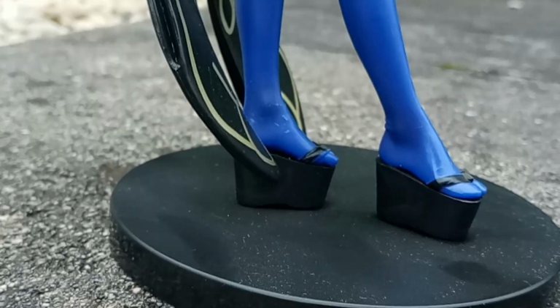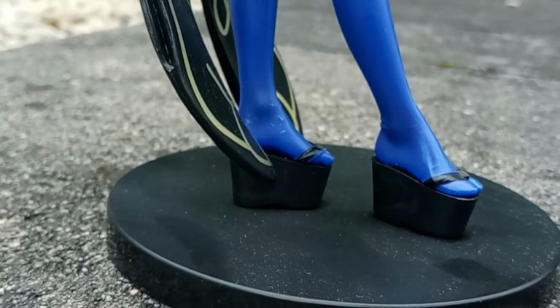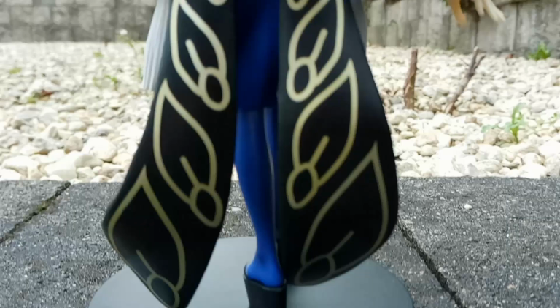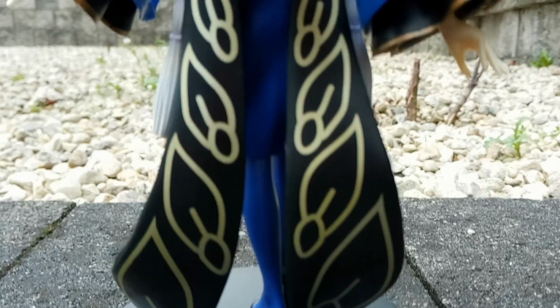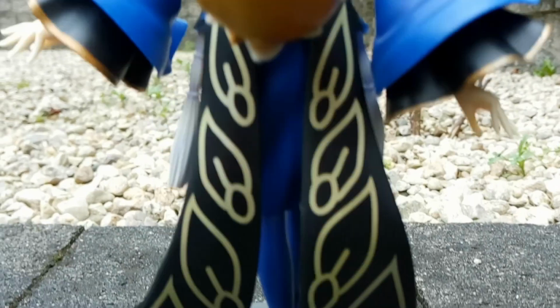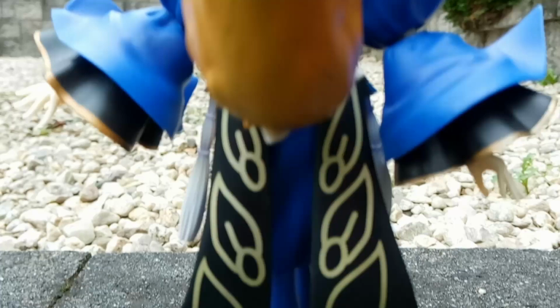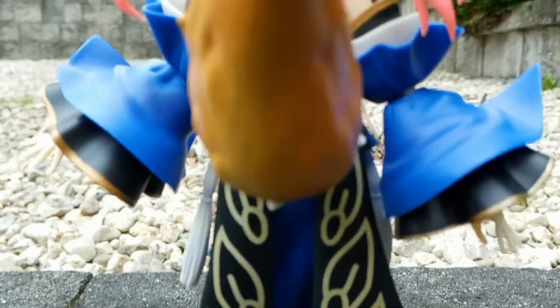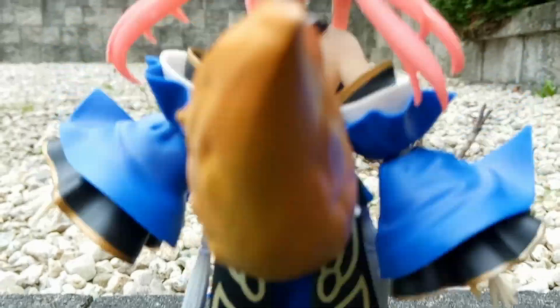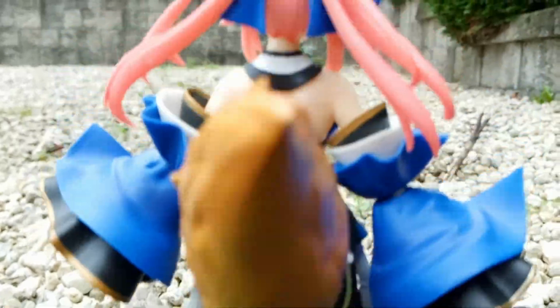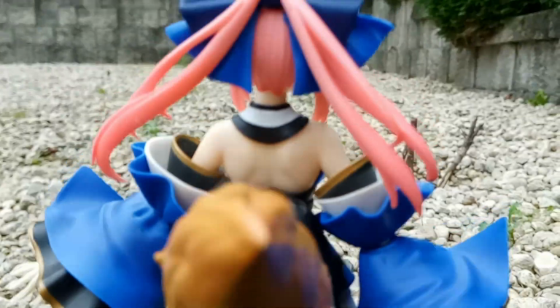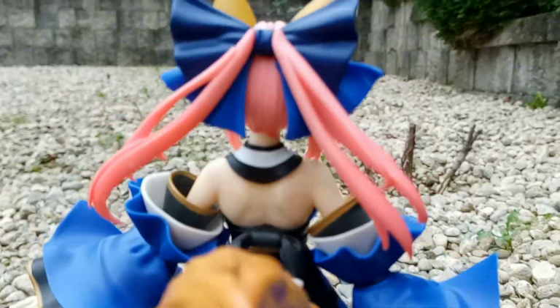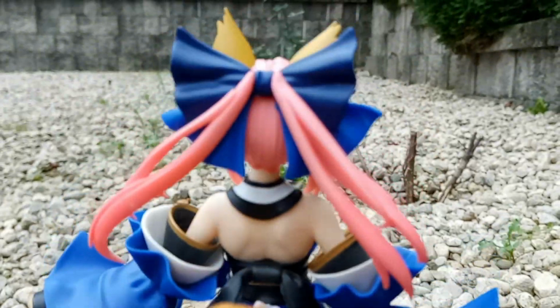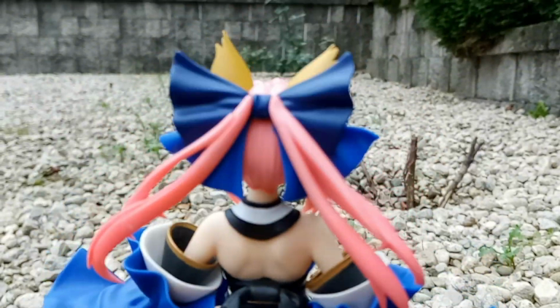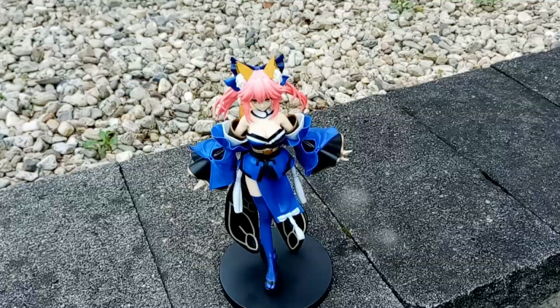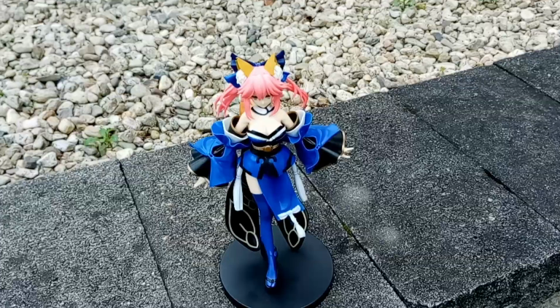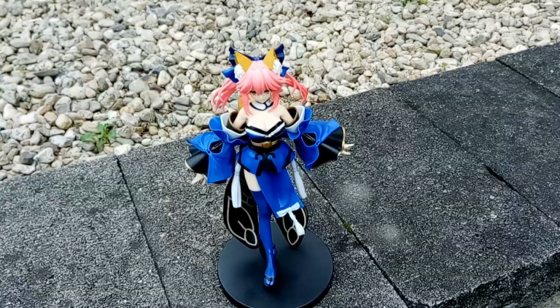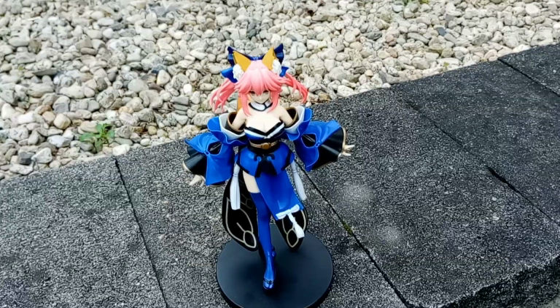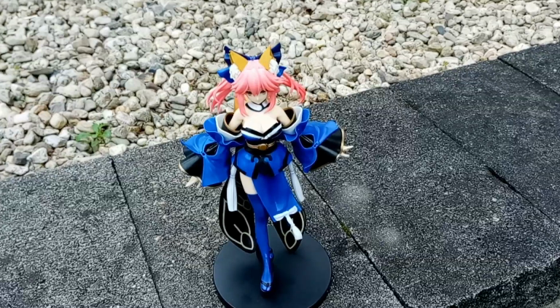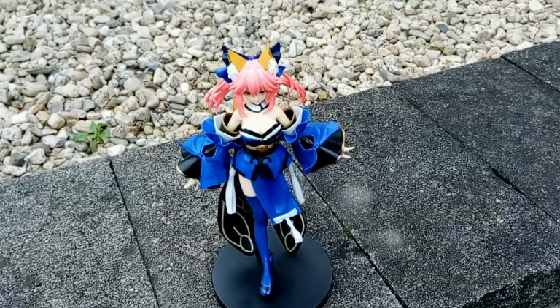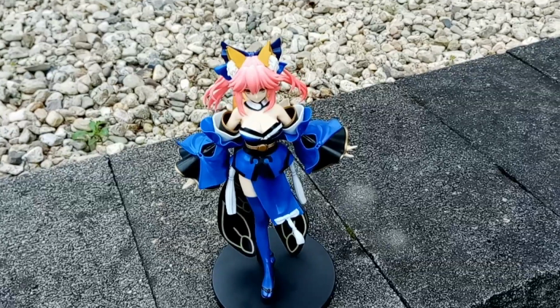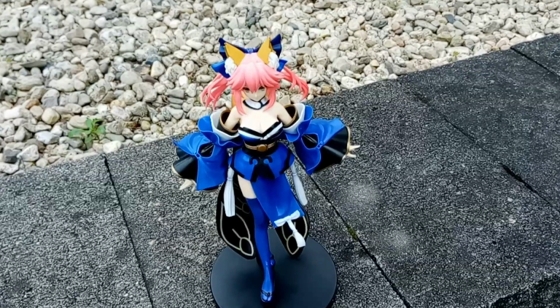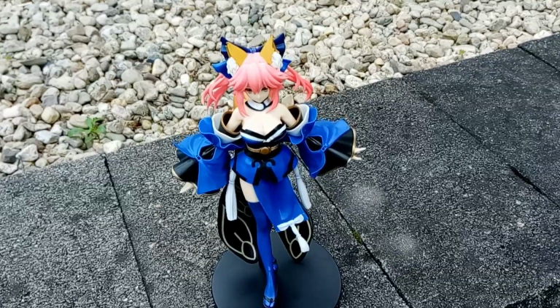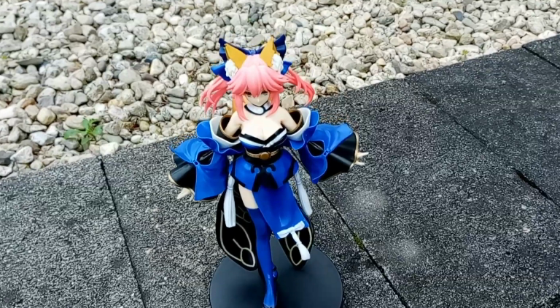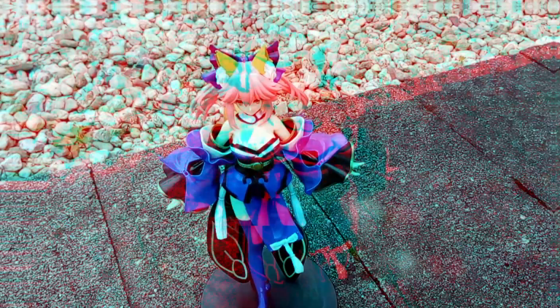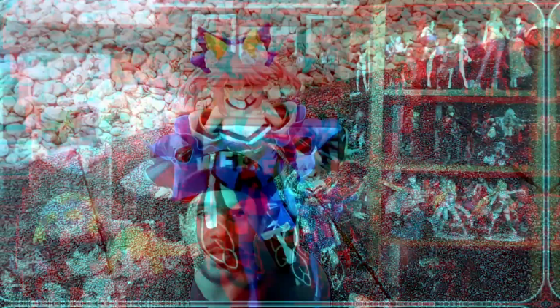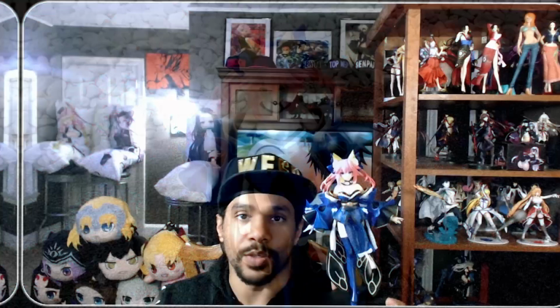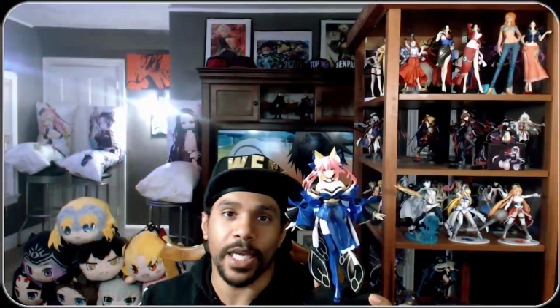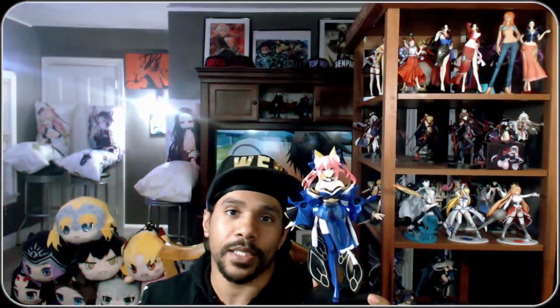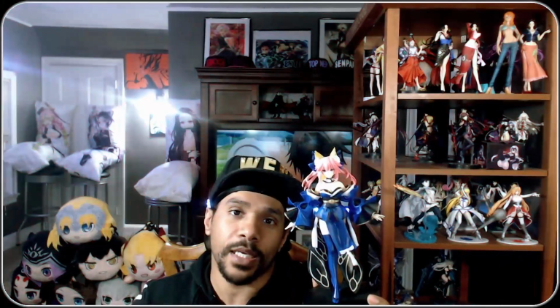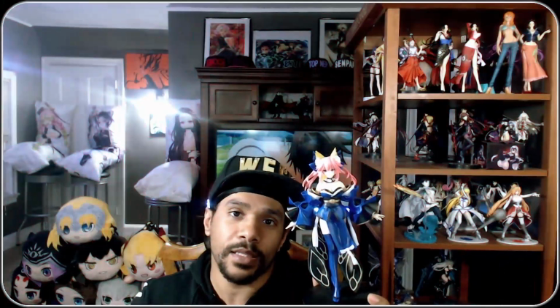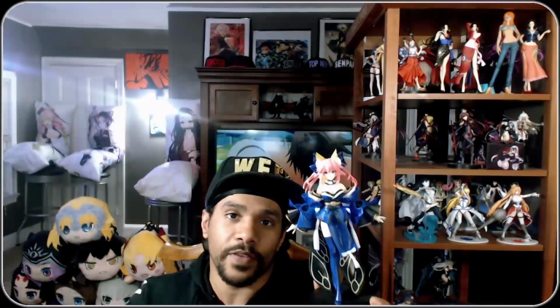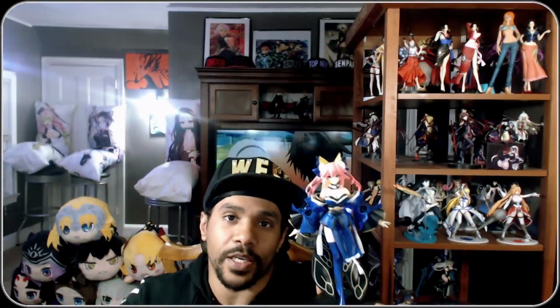Clean it and cherish it. Get this figure if you're growing a Fate collection and are a fan of Tamamo.